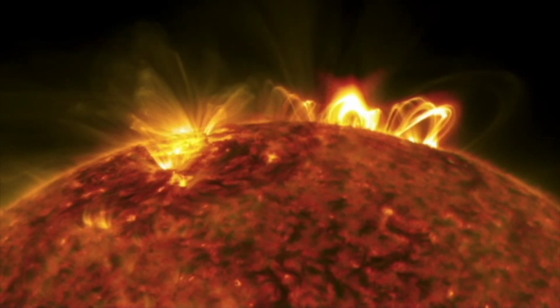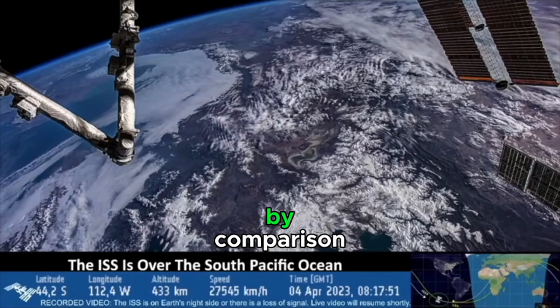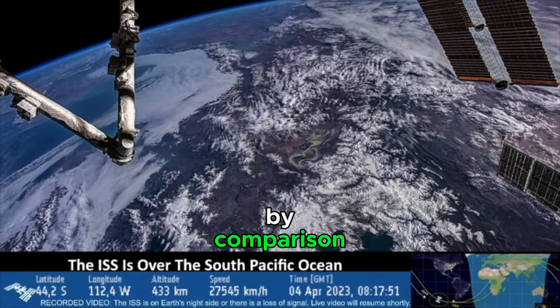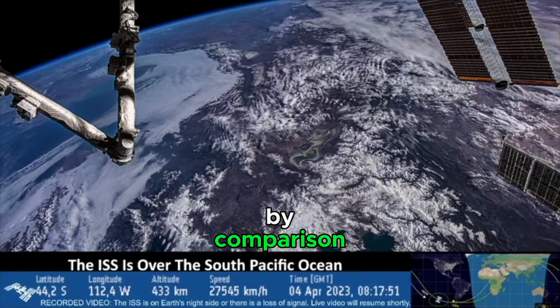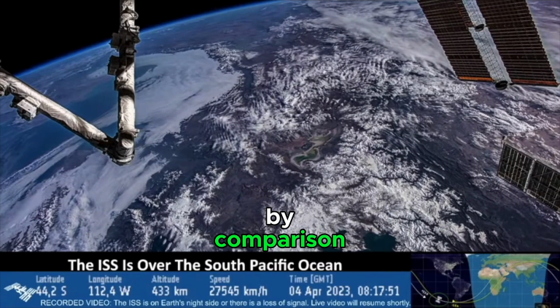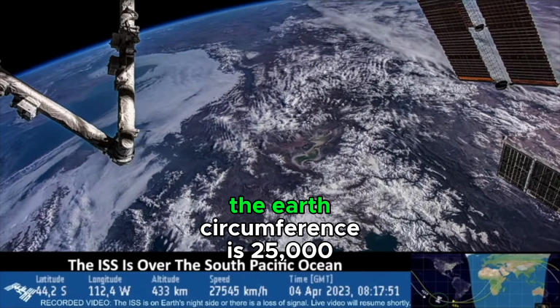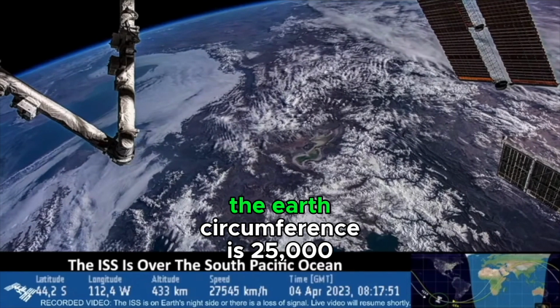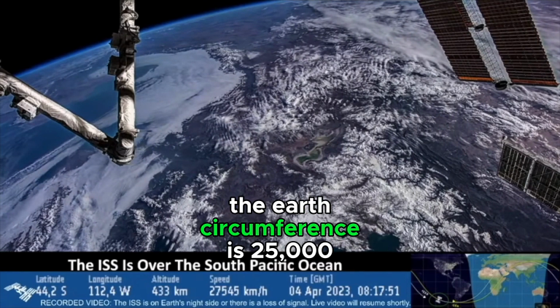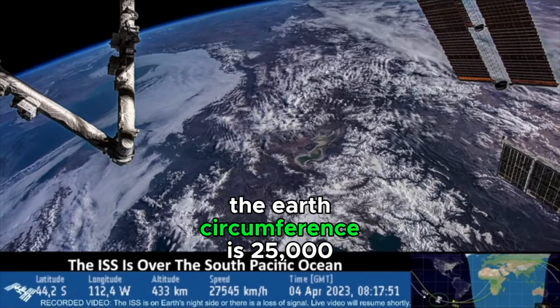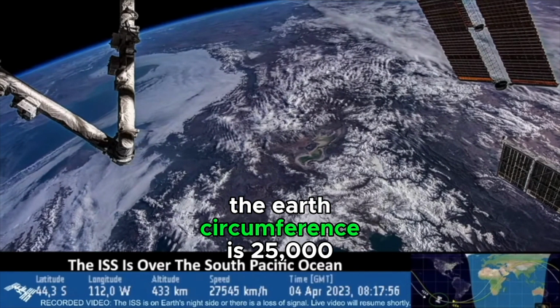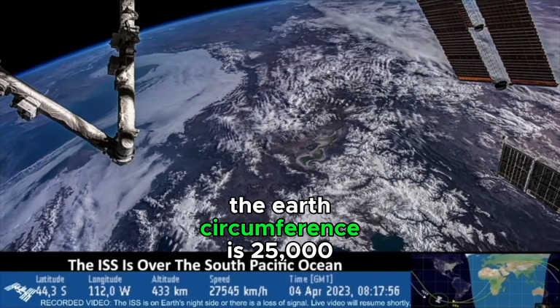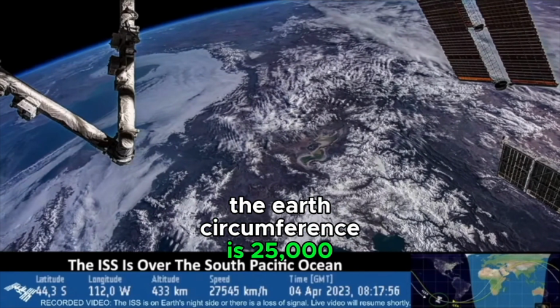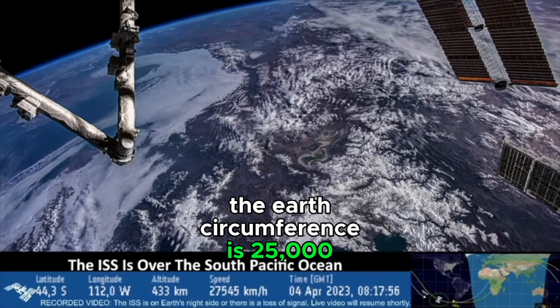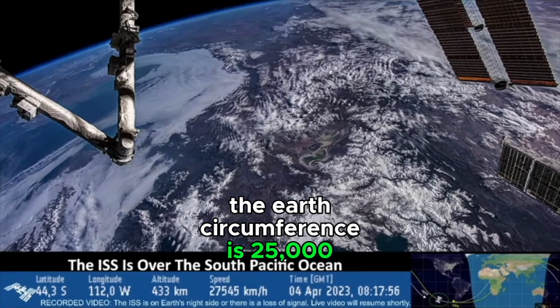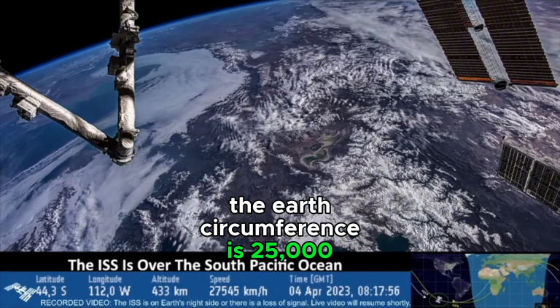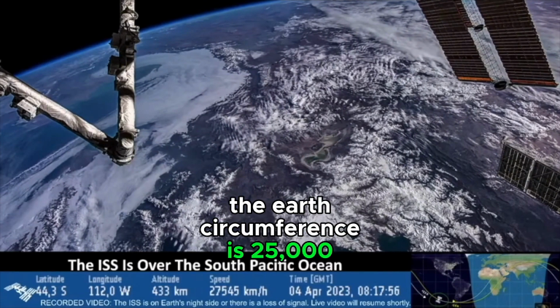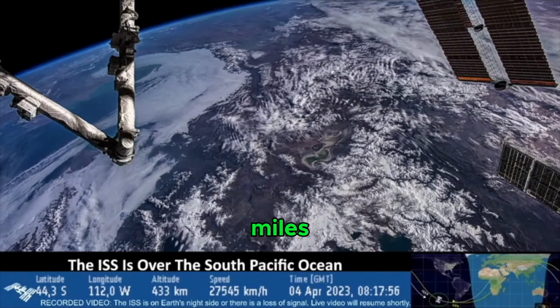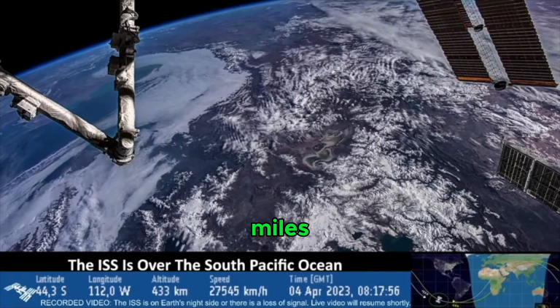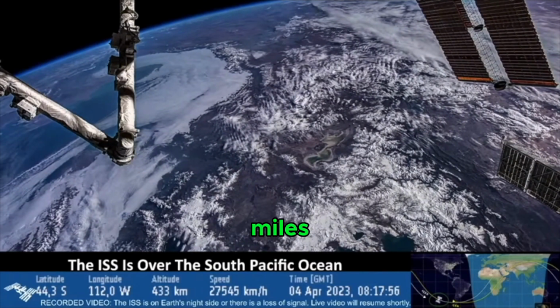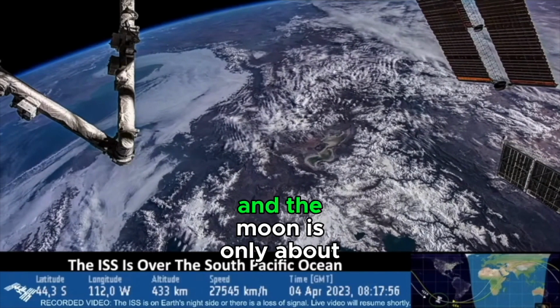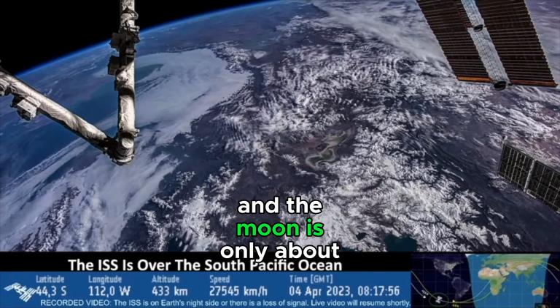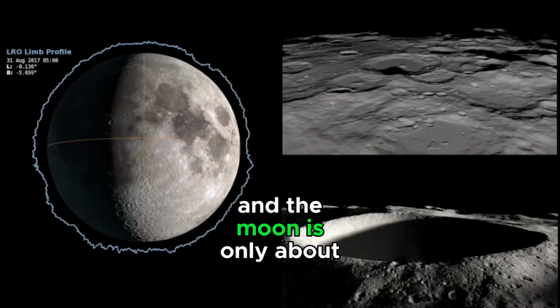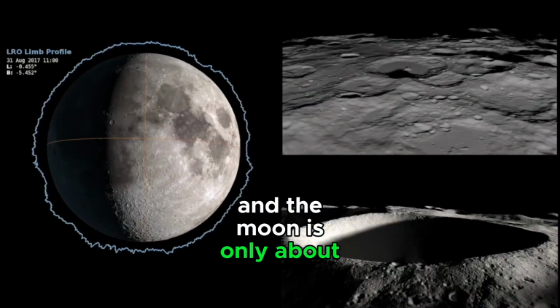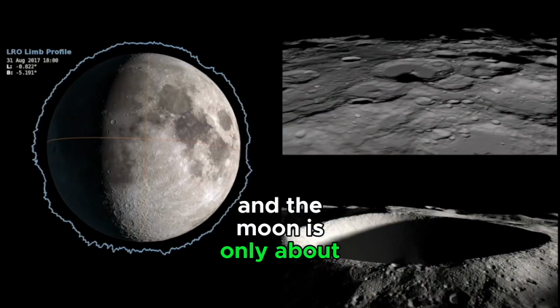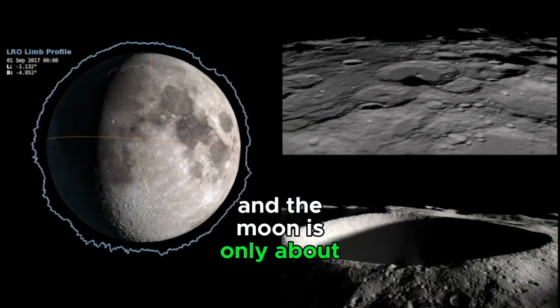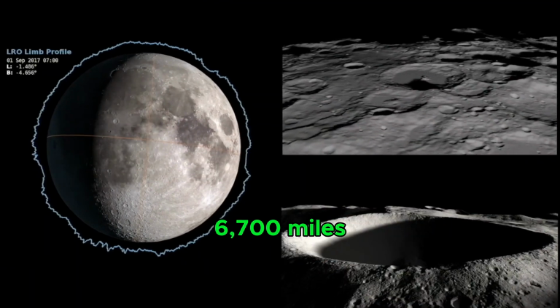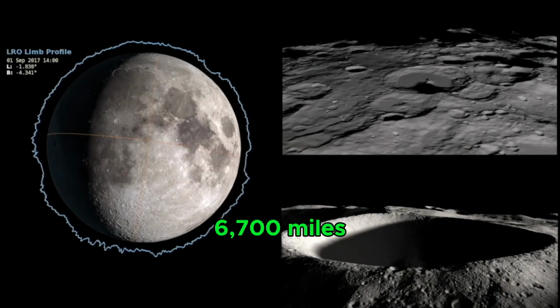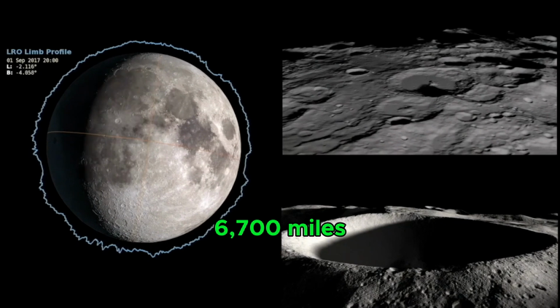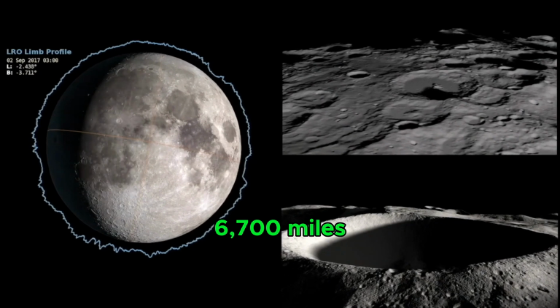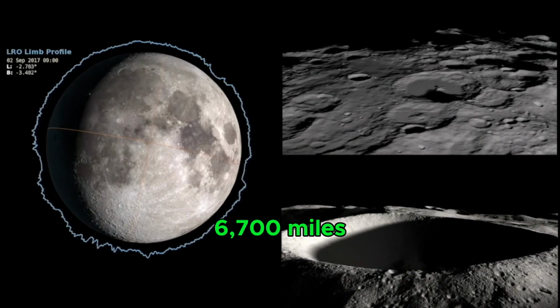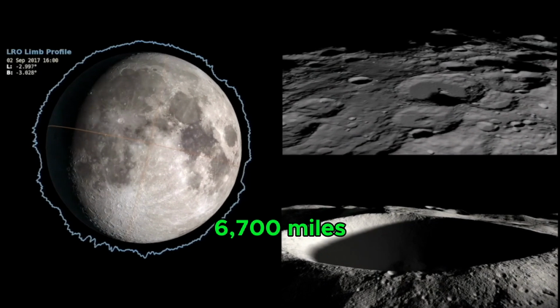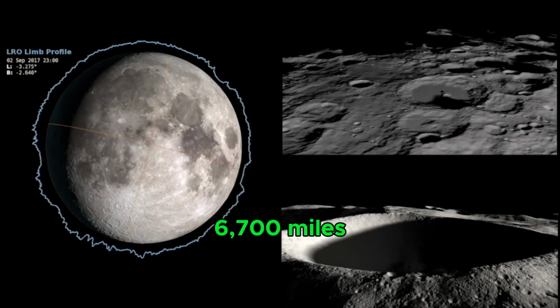By comparison, the Earth's circumference is 25,000 miles, and the Moon's is only about 6,700 miles.